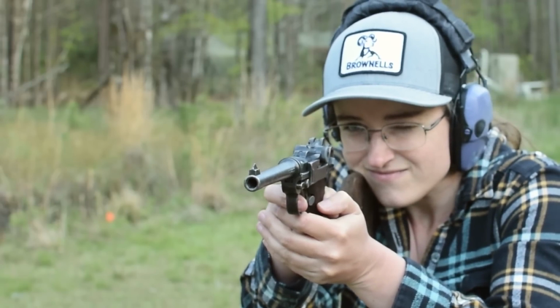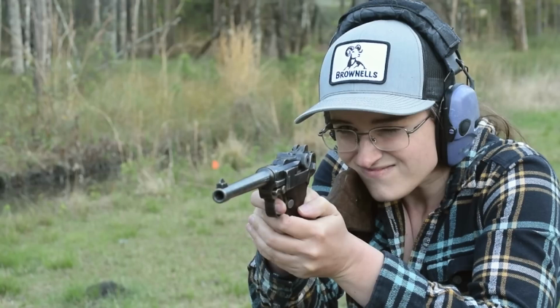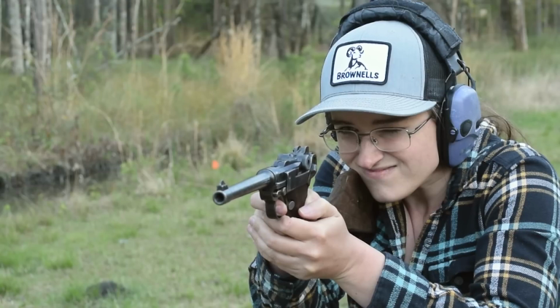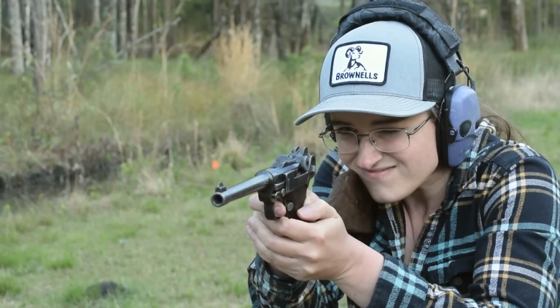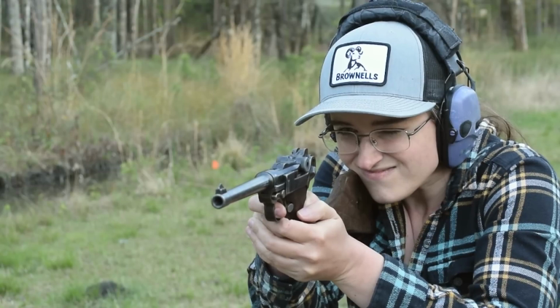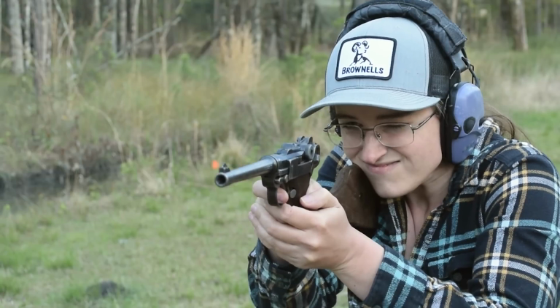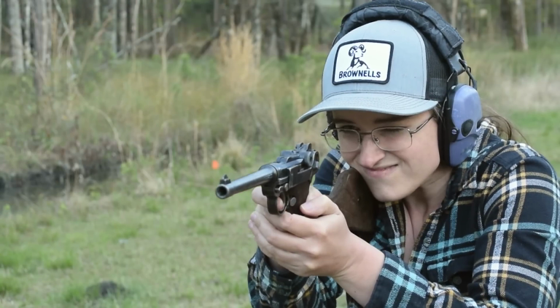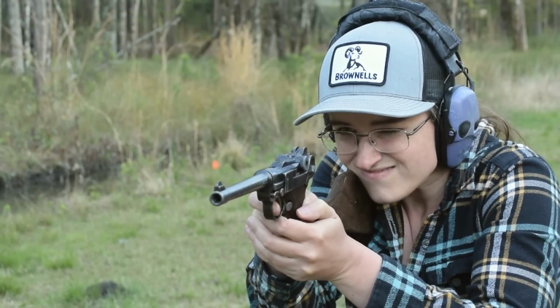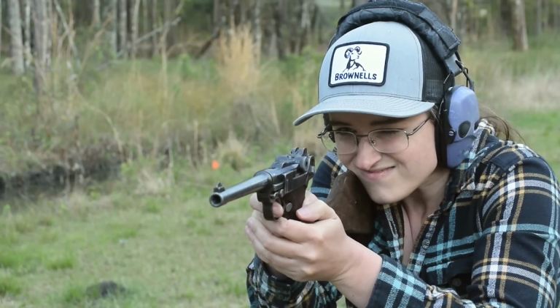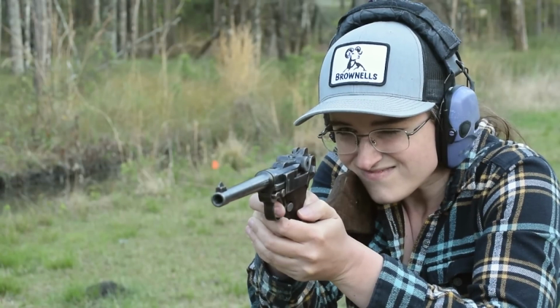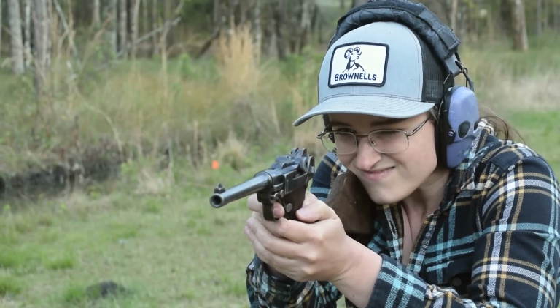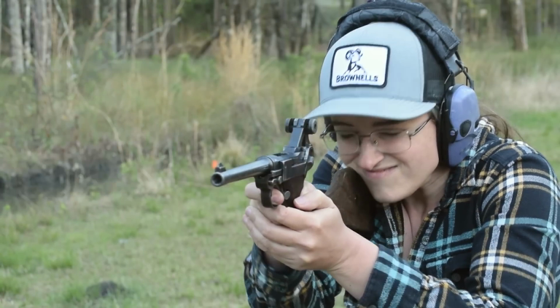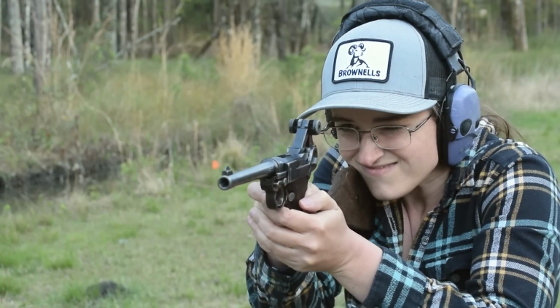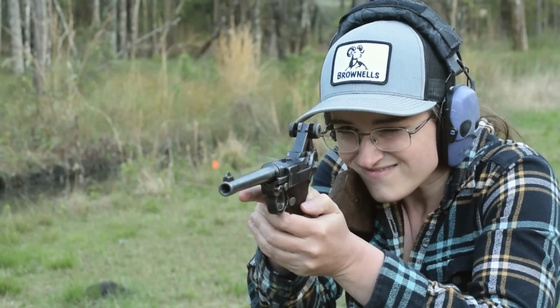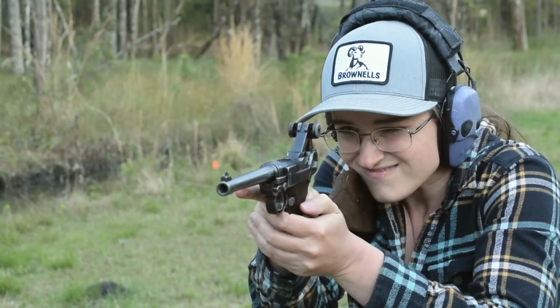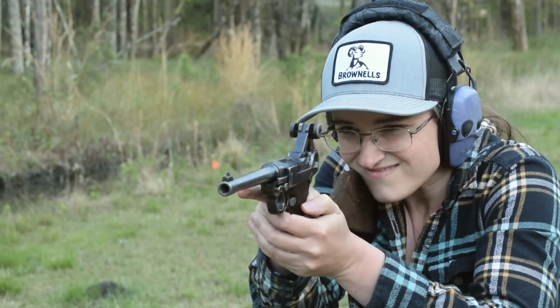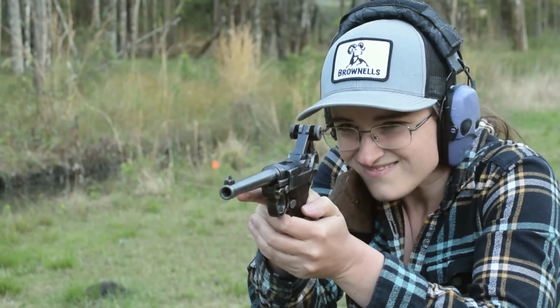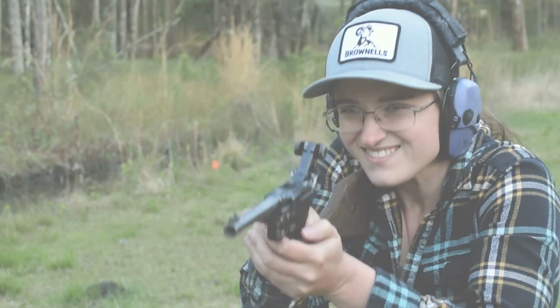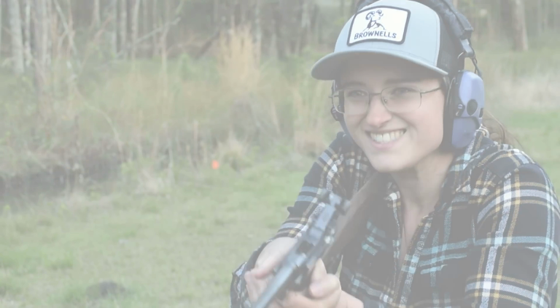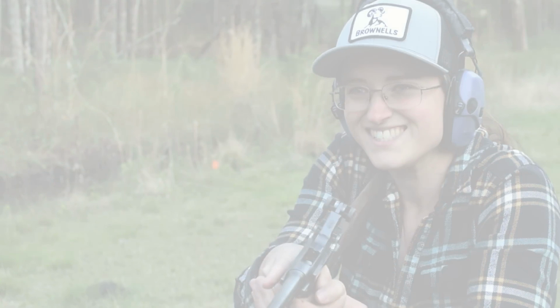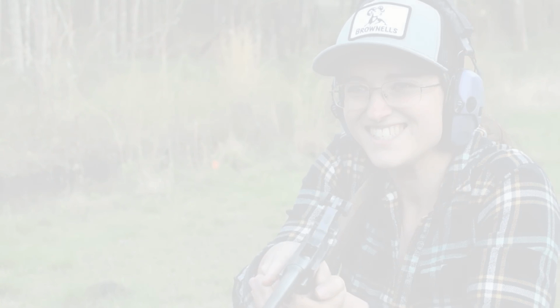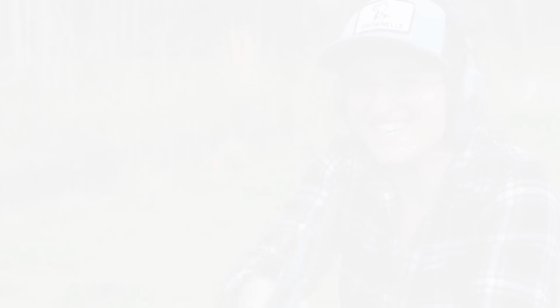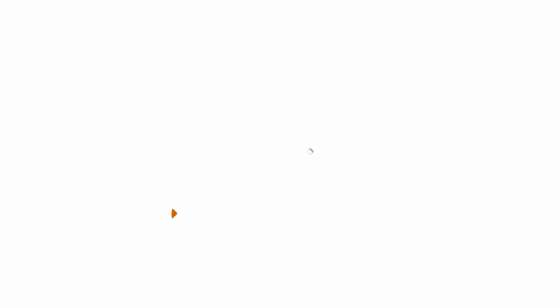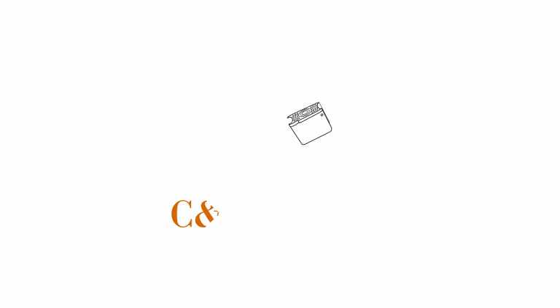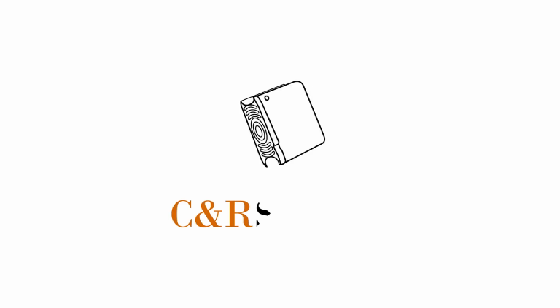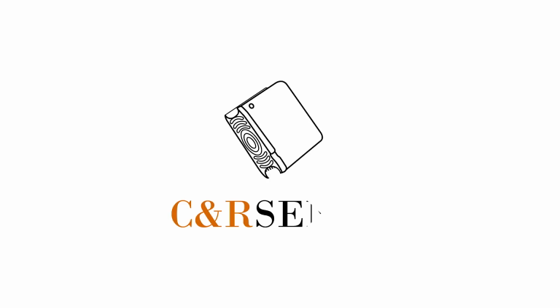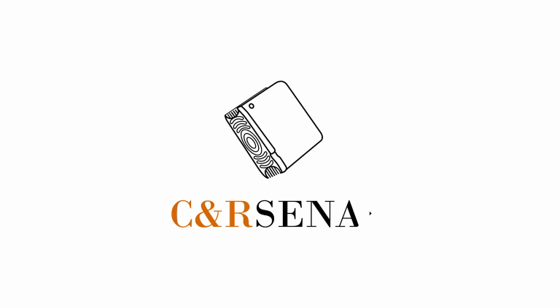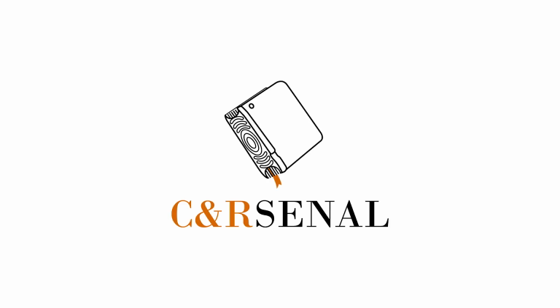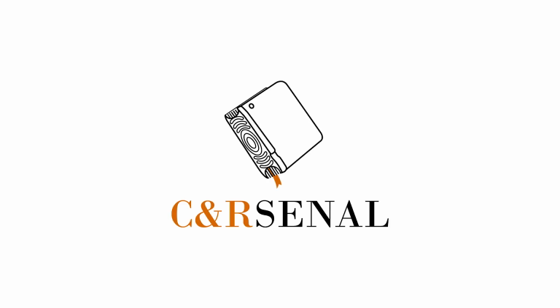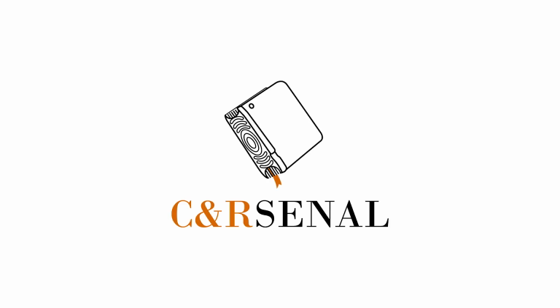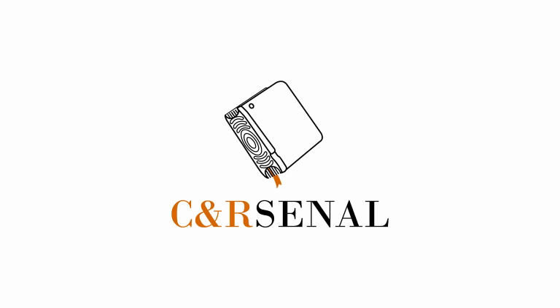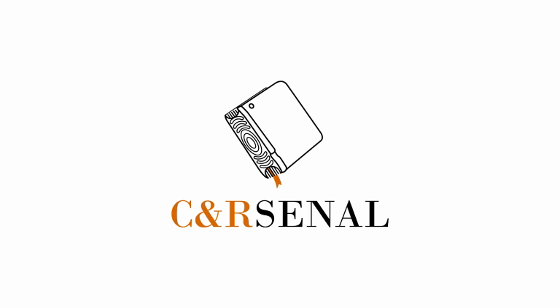In the end, comparing it to all the Lugers I've handled thus far, I'm declaring this the king. If you'd like to know more, subscribe to see more from C&Rsenal.